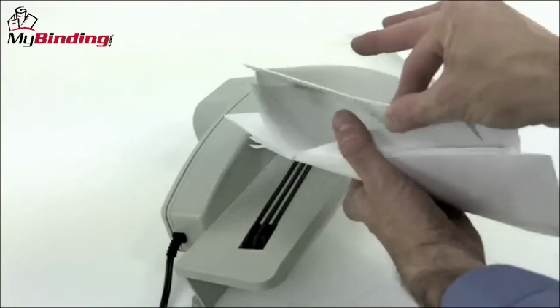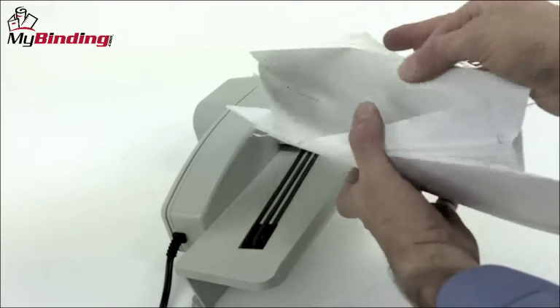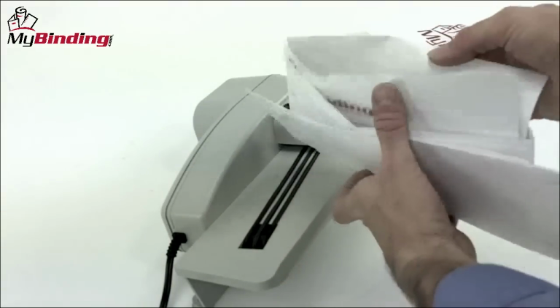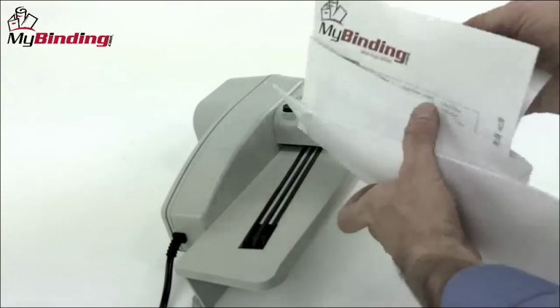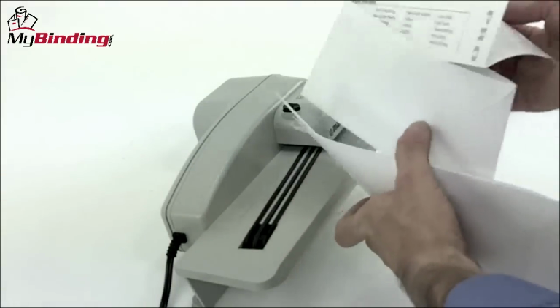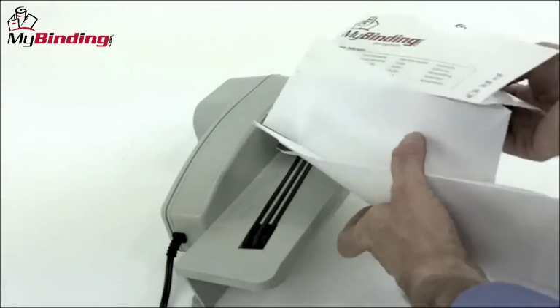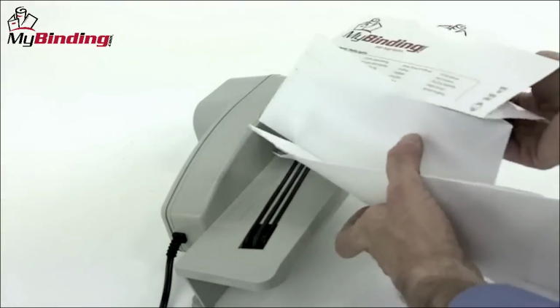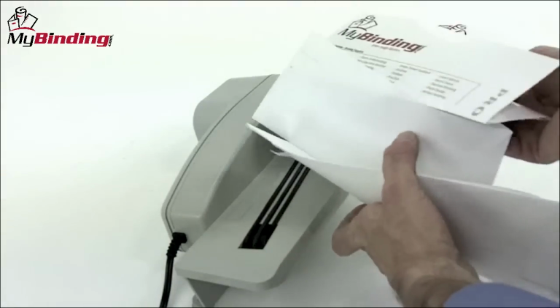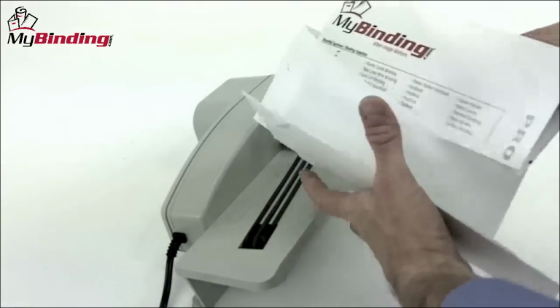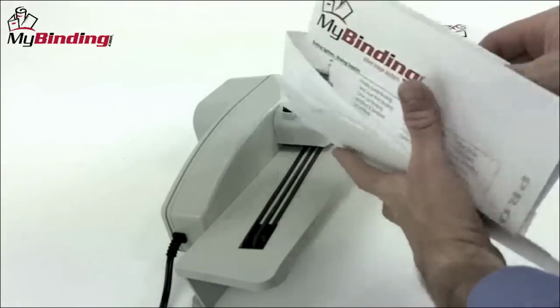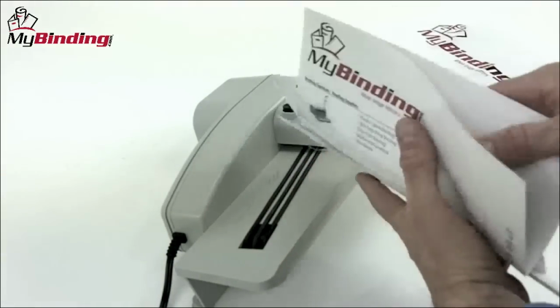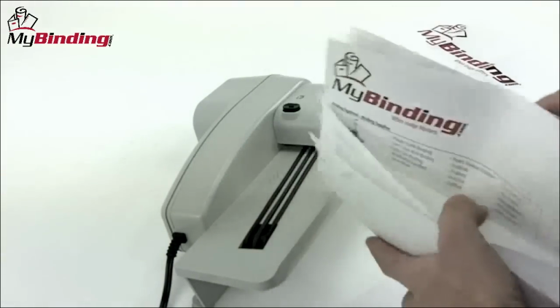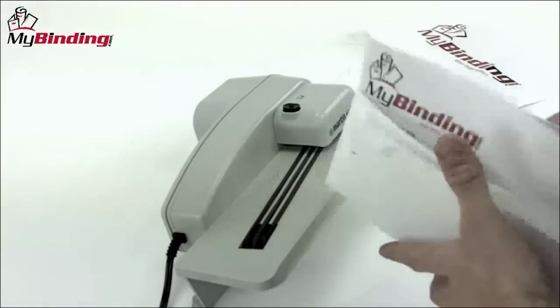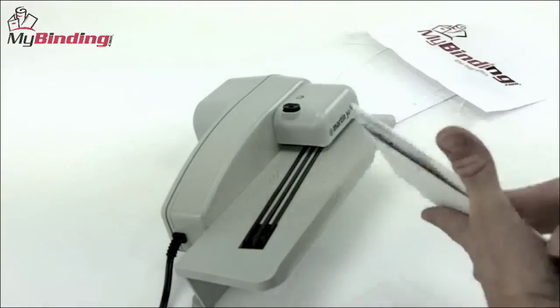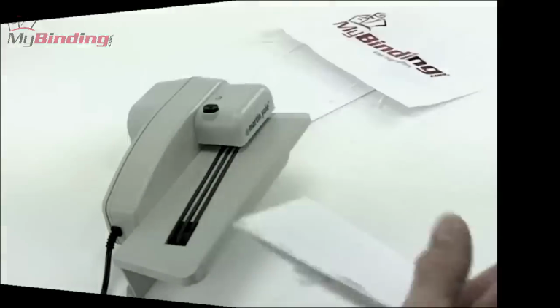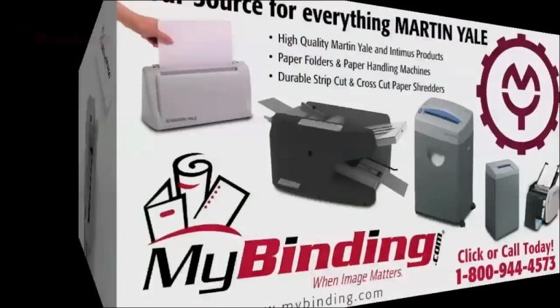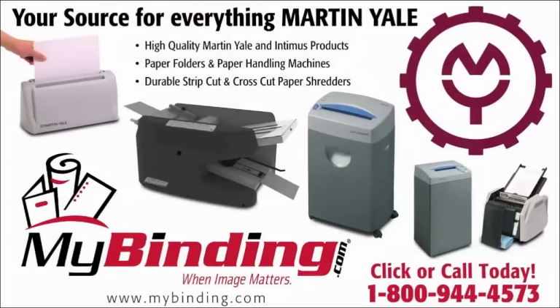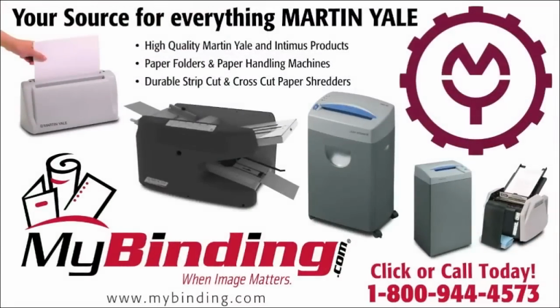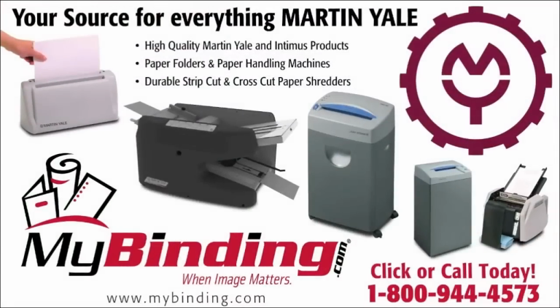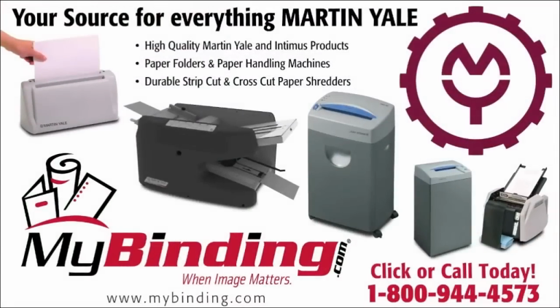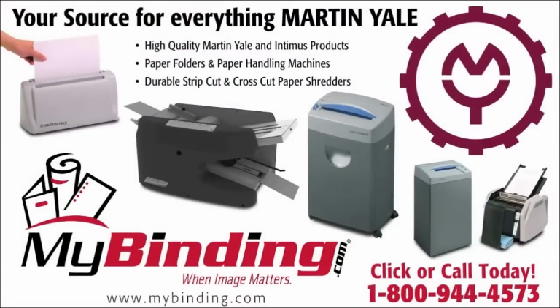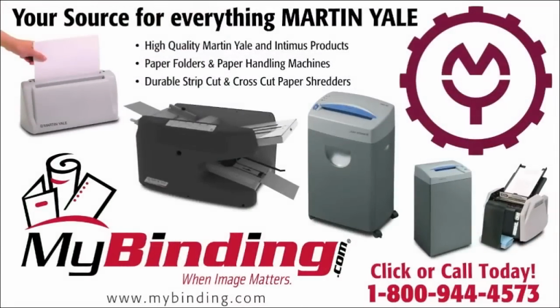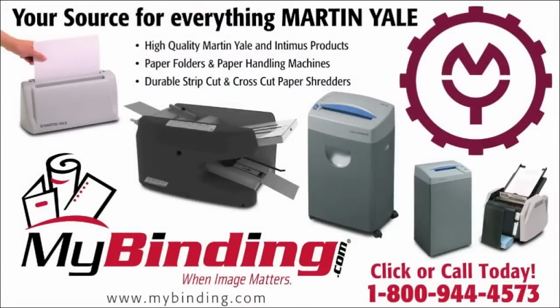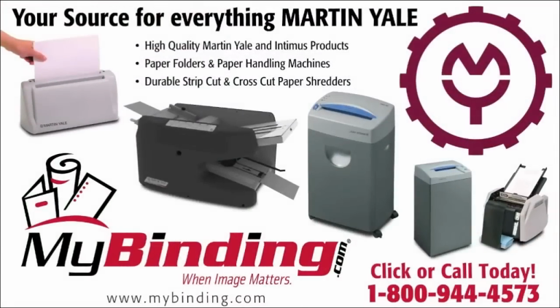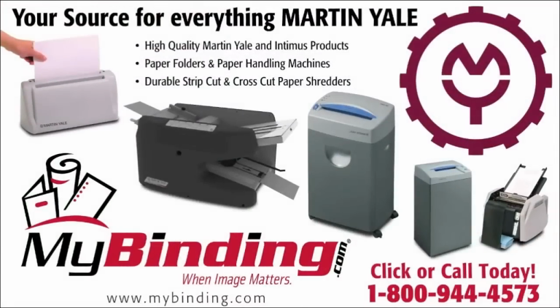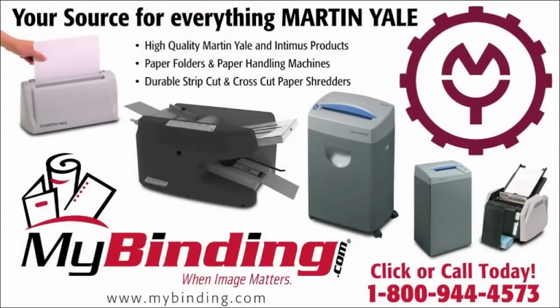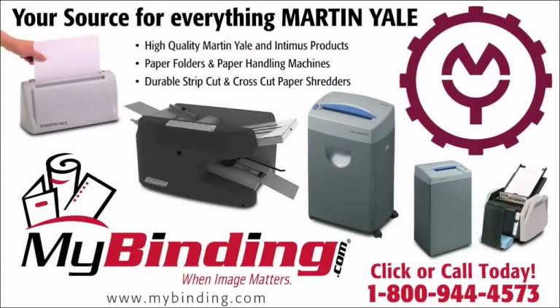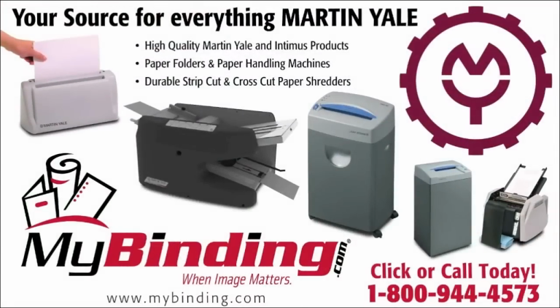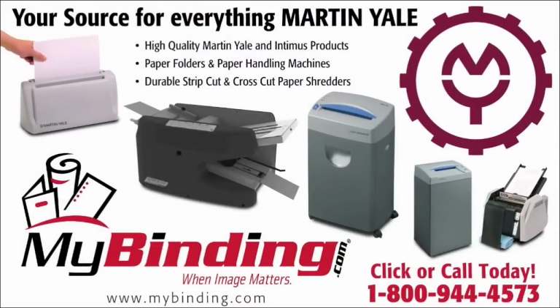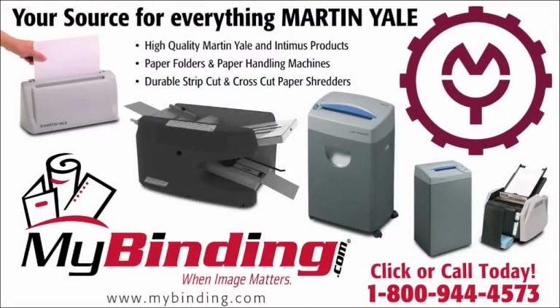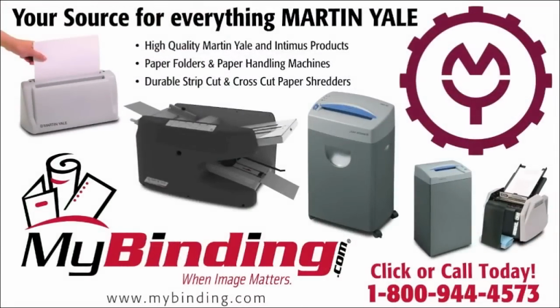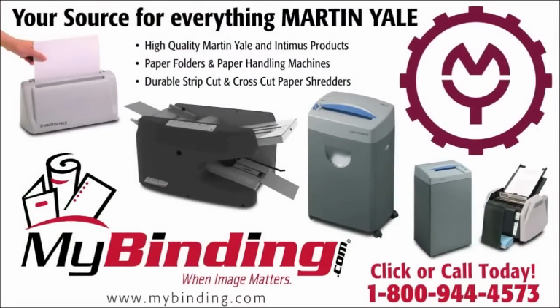And for more demos, reviews, and how-tos on this product and many more, check out MyBinding.com.